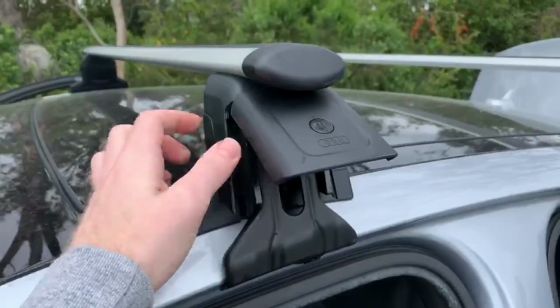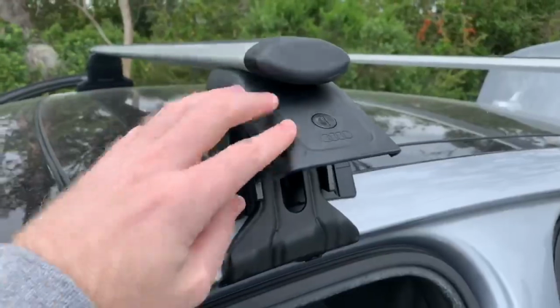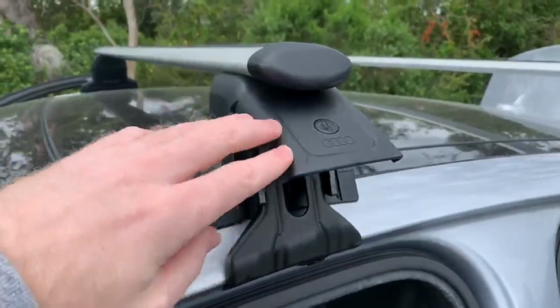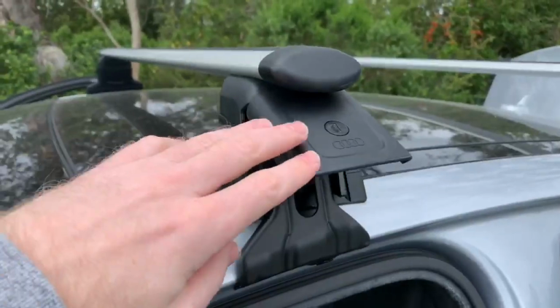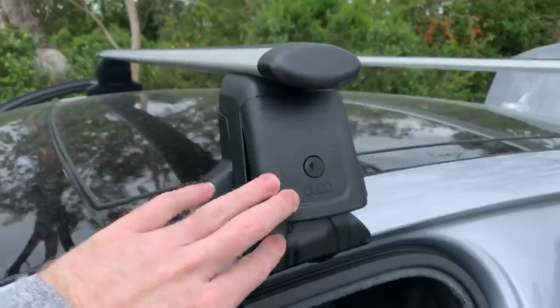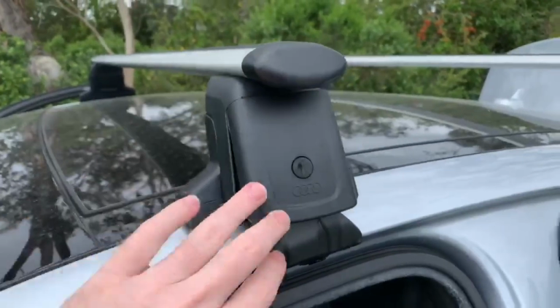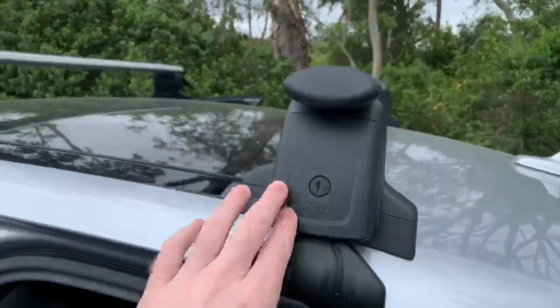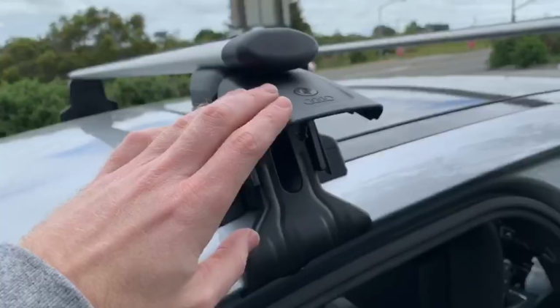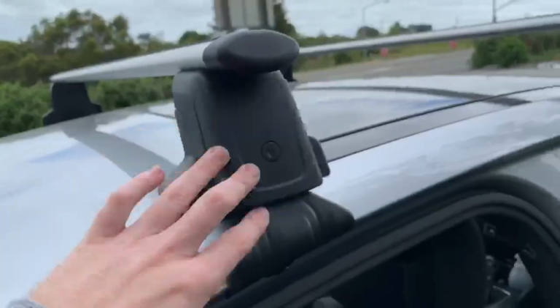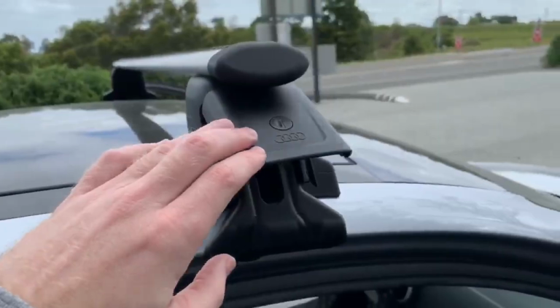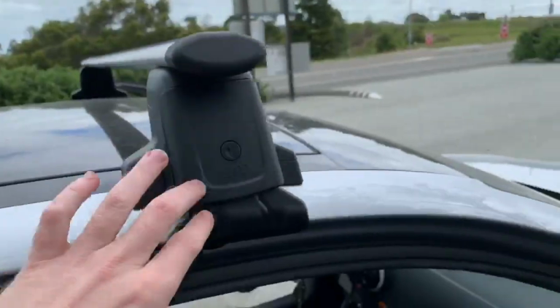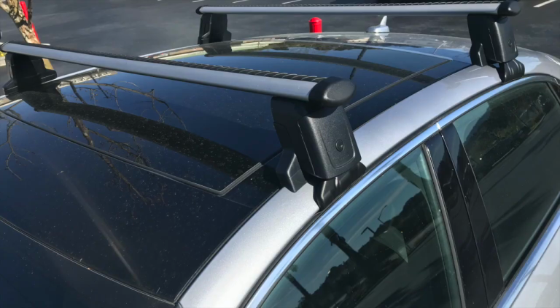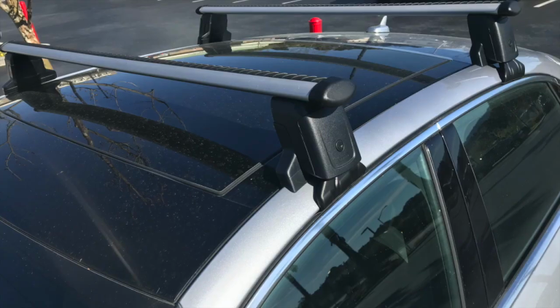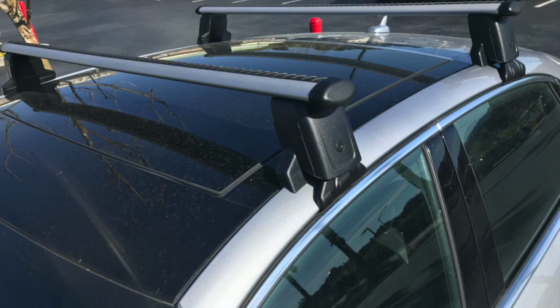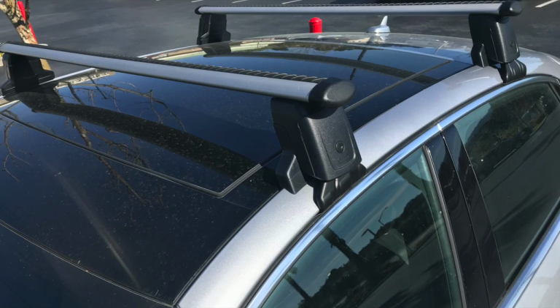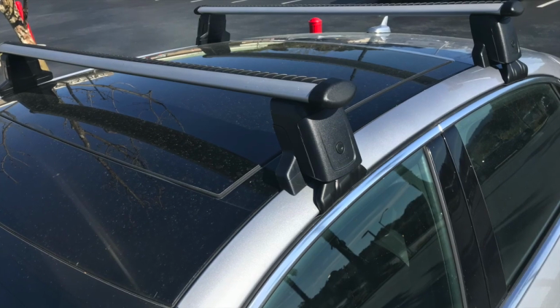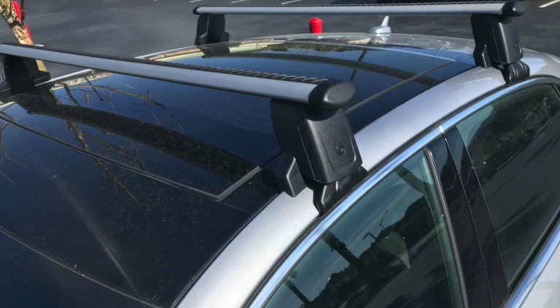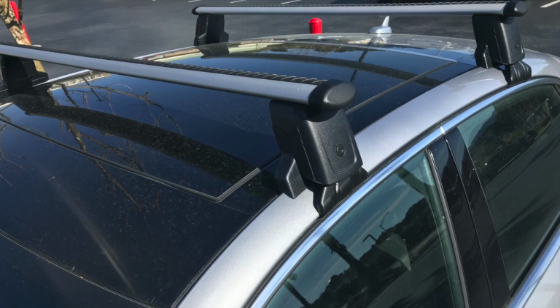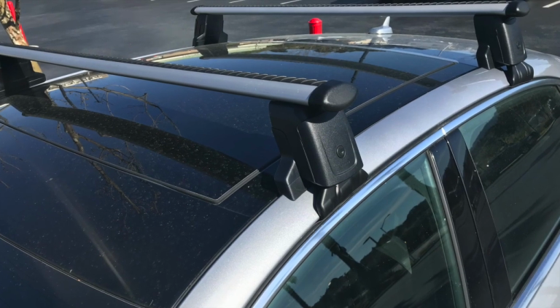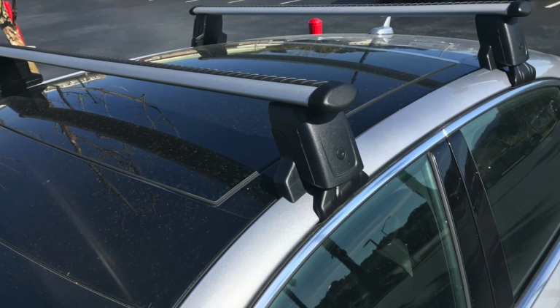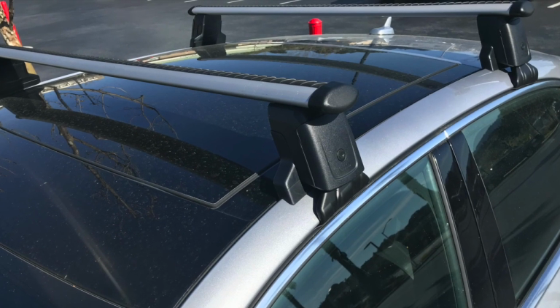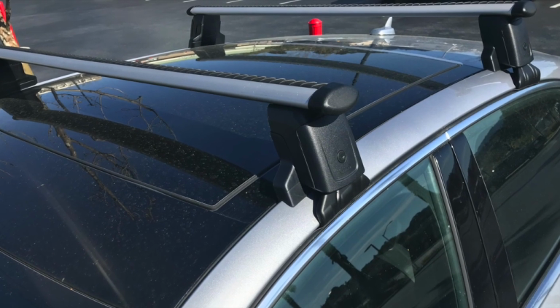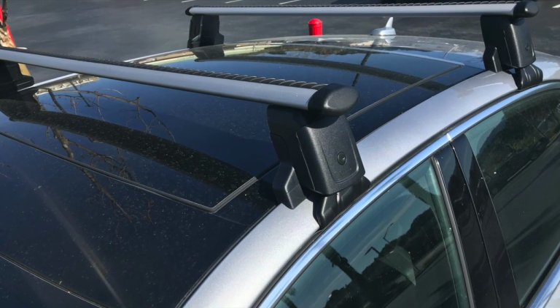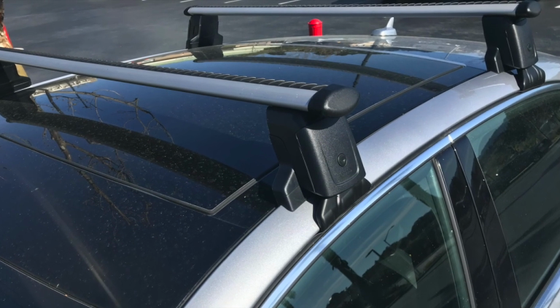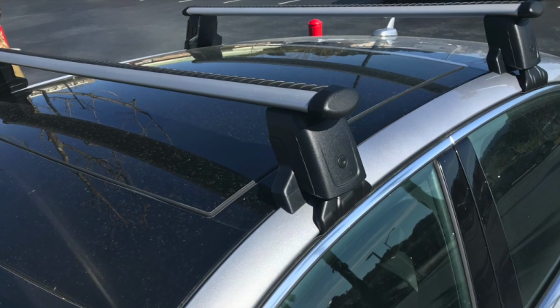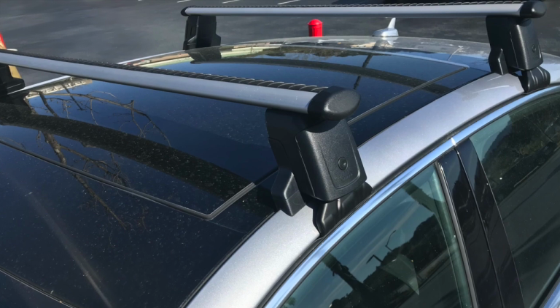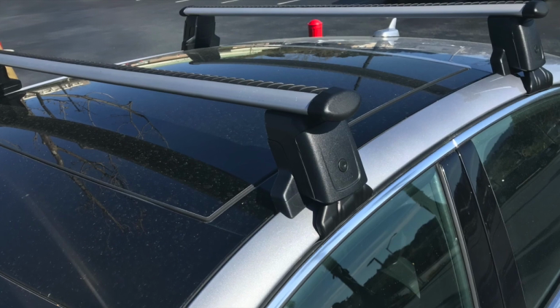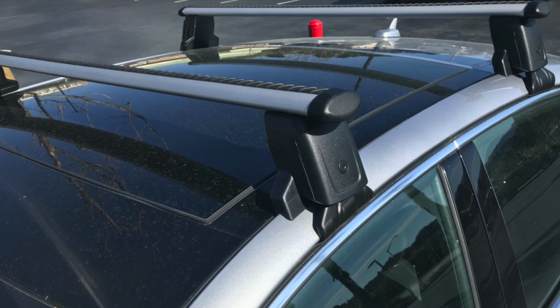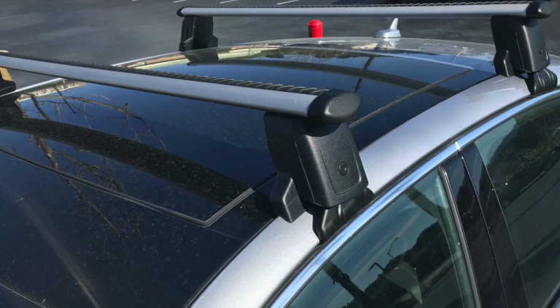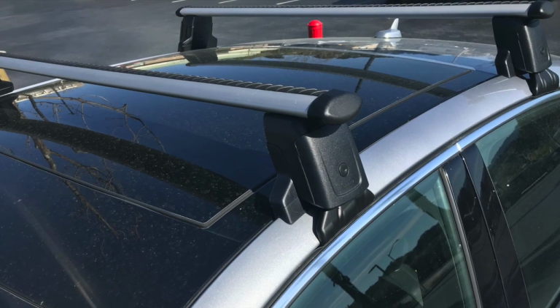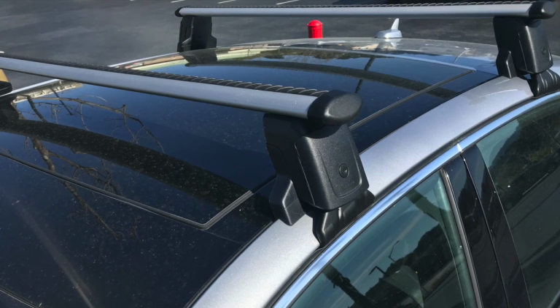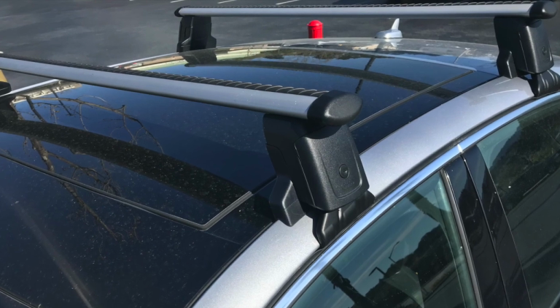Now it's time to close the locks and lock them. And voila! I am one step closer to putting a rooftop tent on my car.